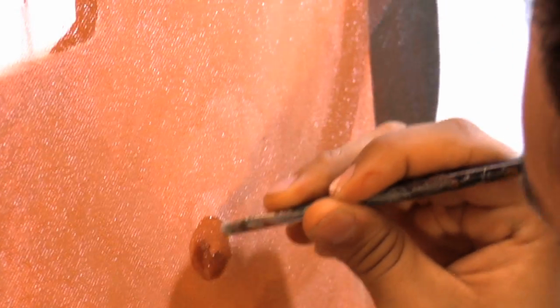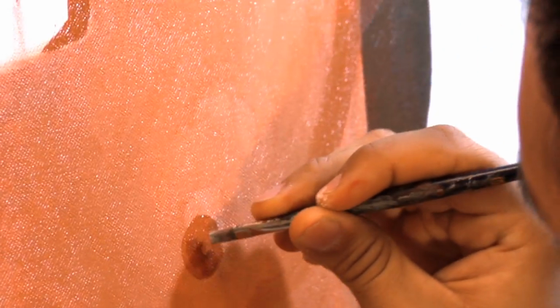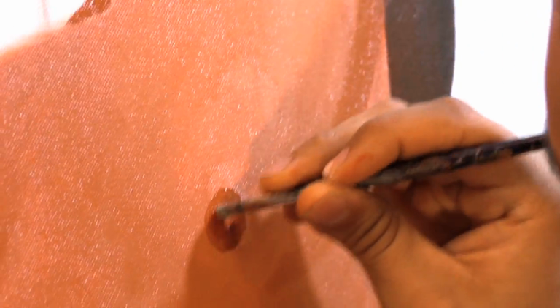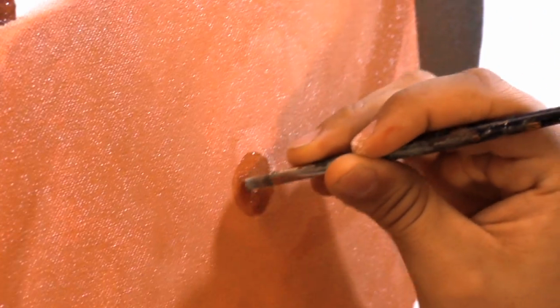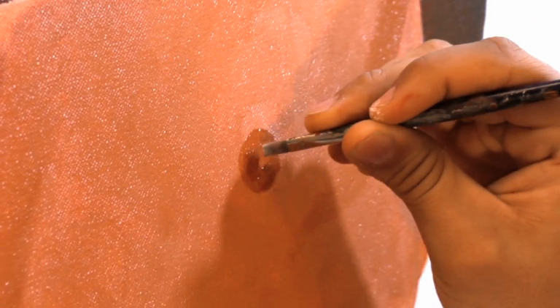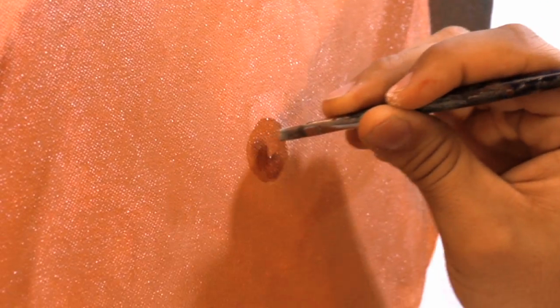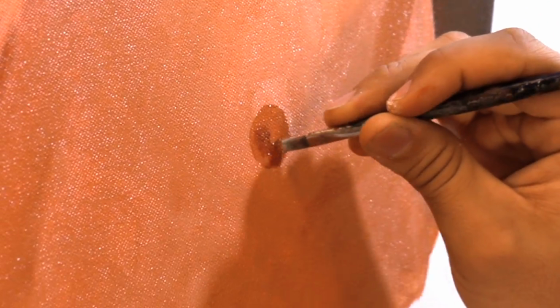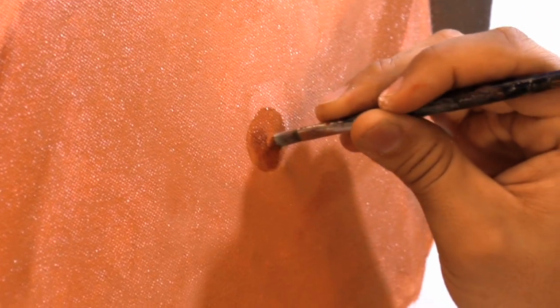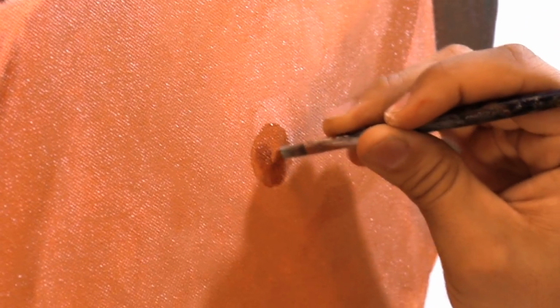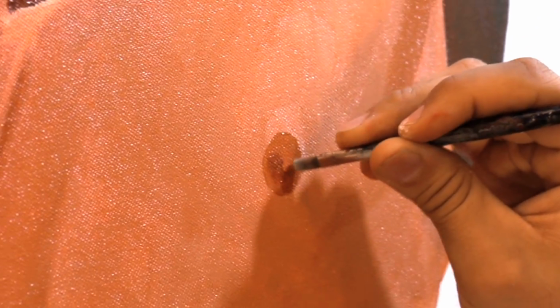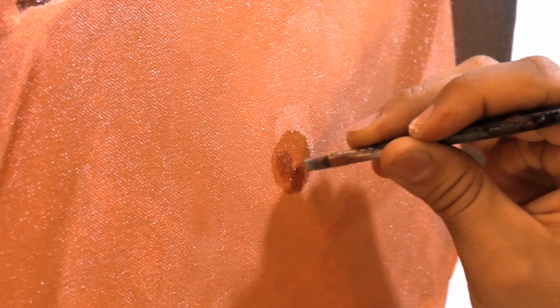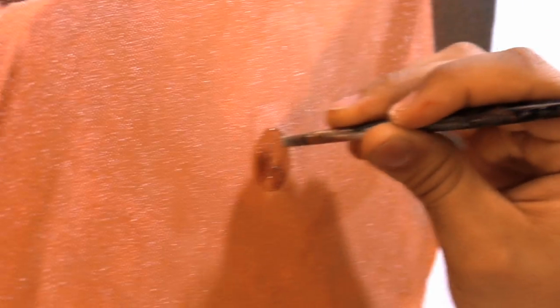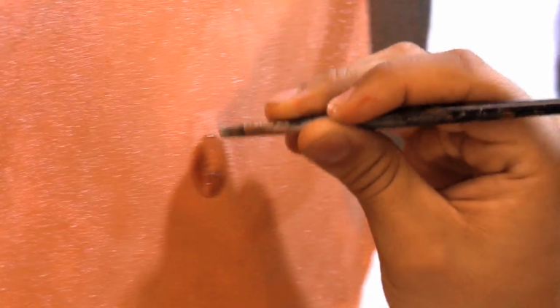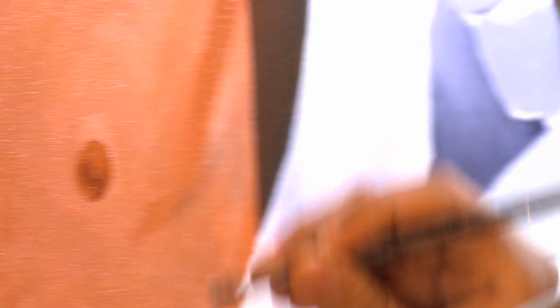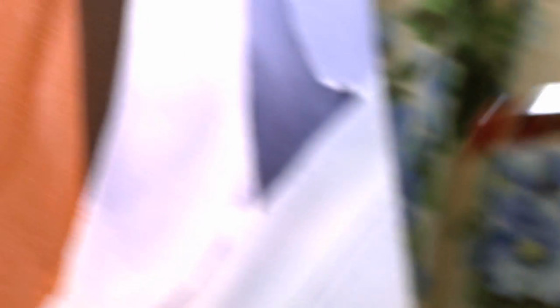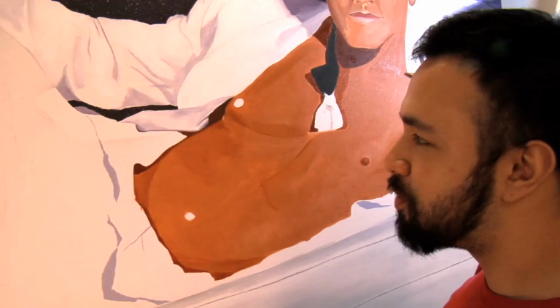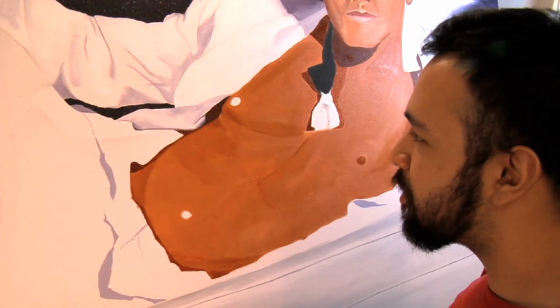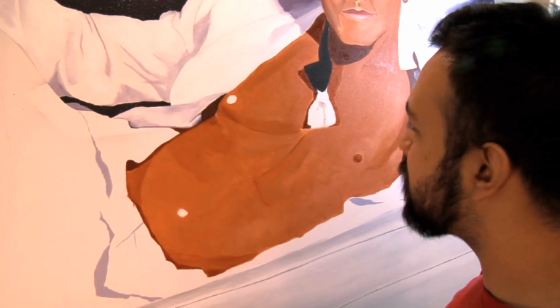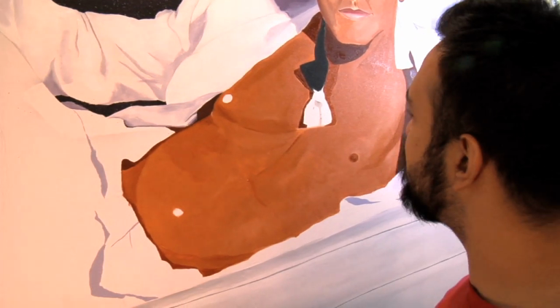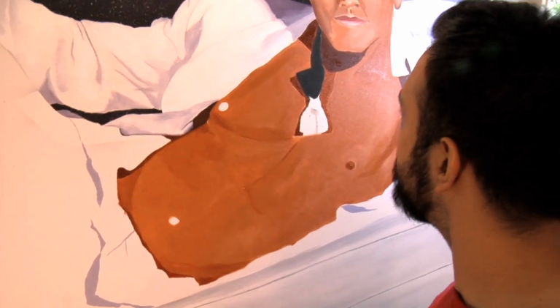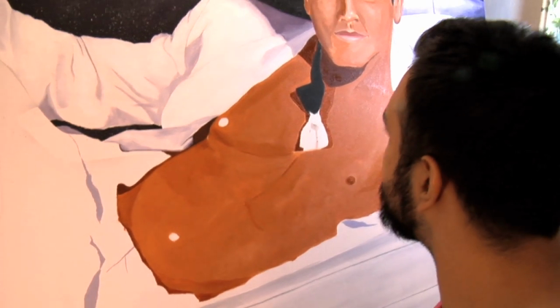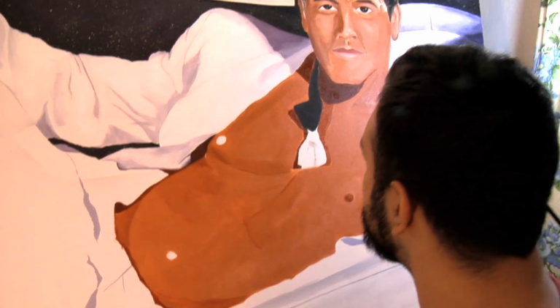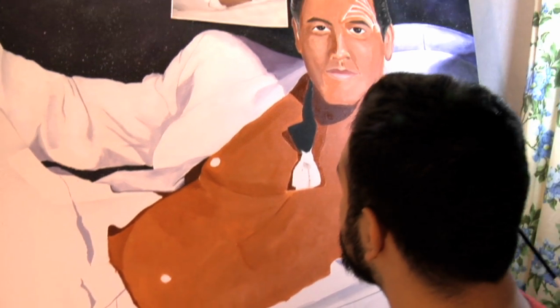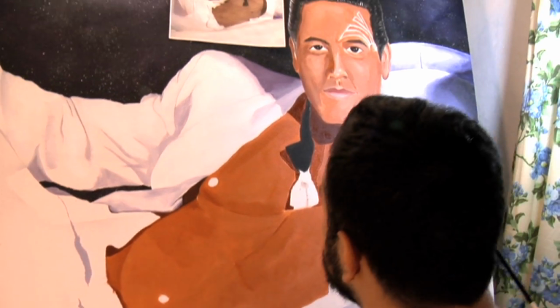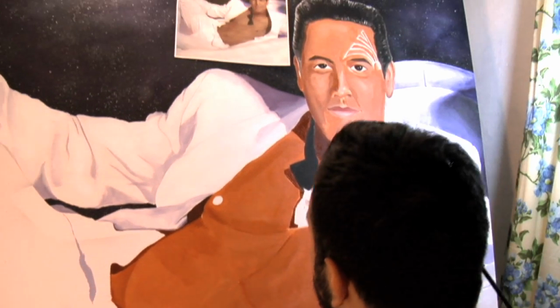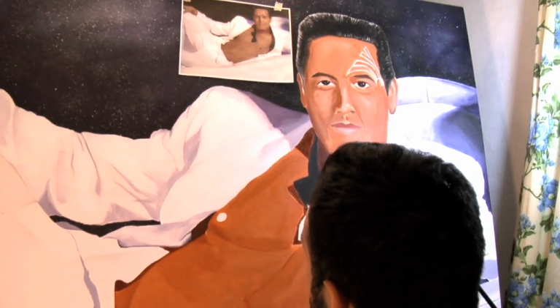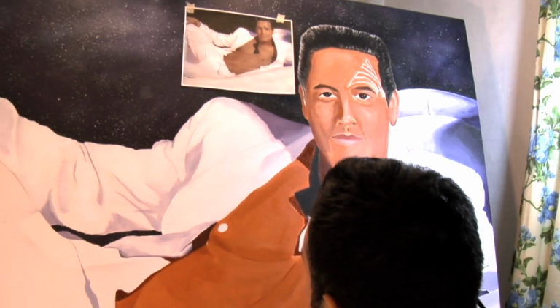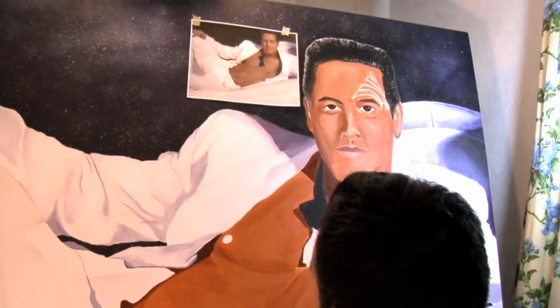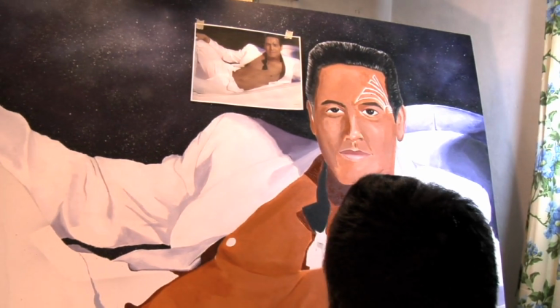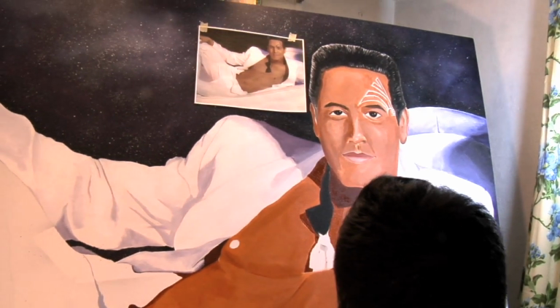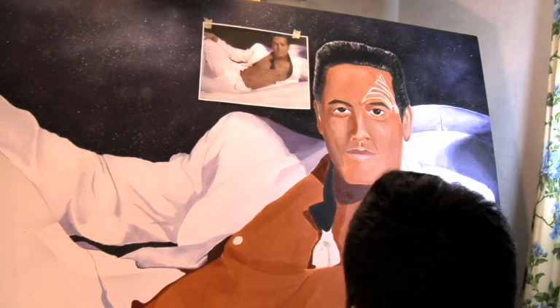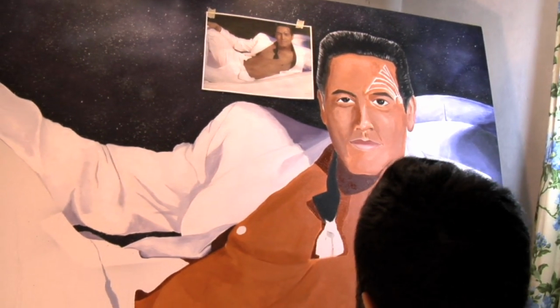Once this is finished, Bill's going to have a beautiful piece and the world will keep on turning.